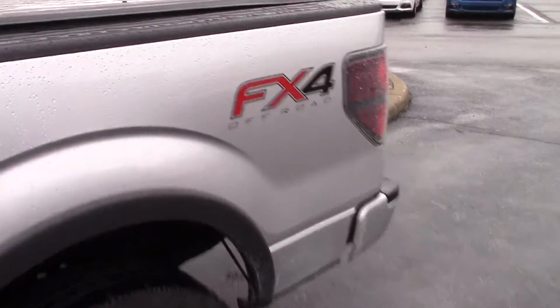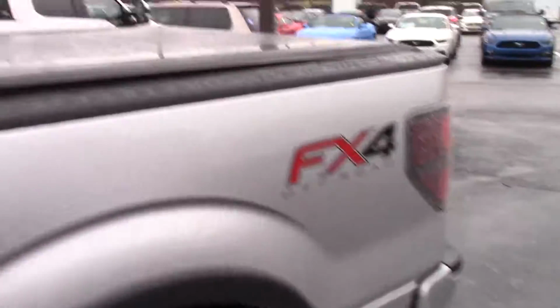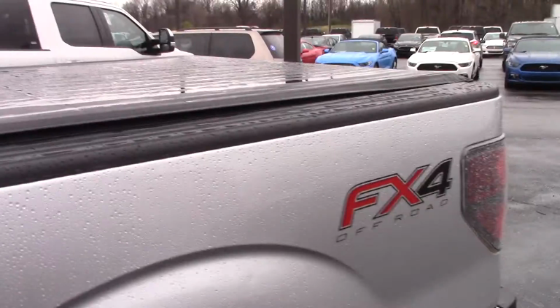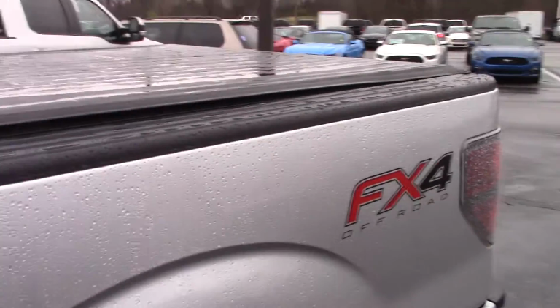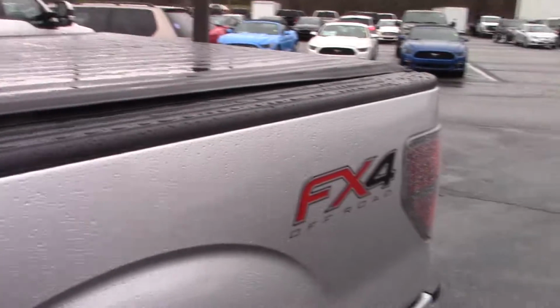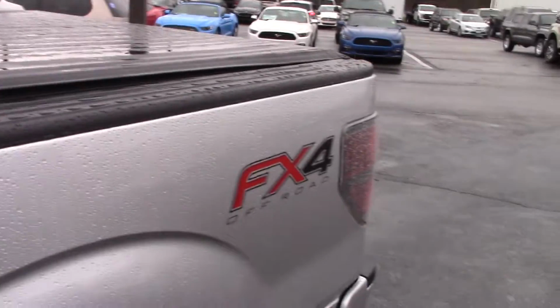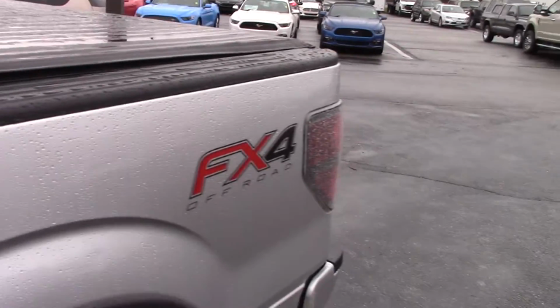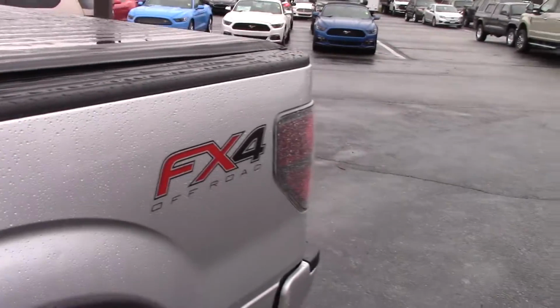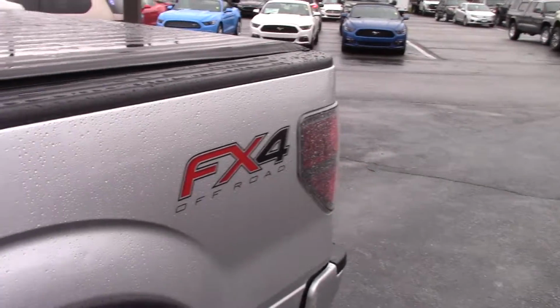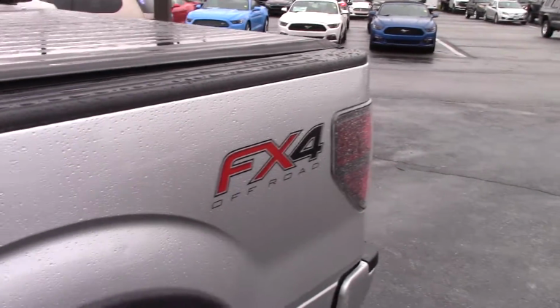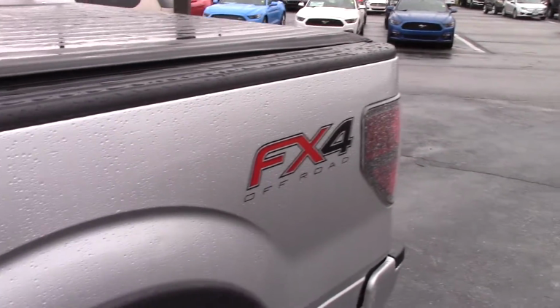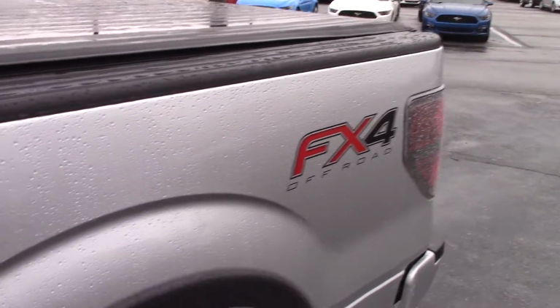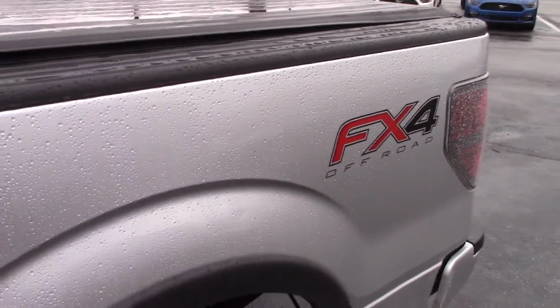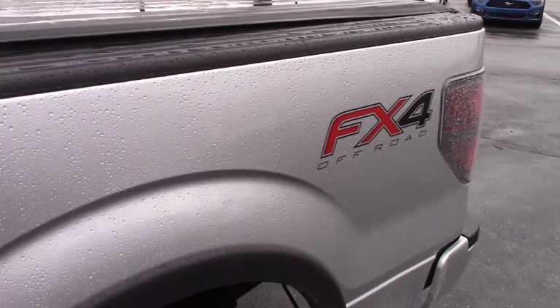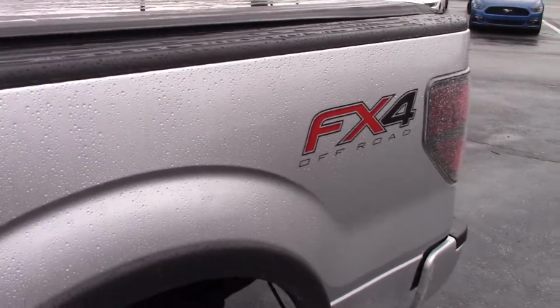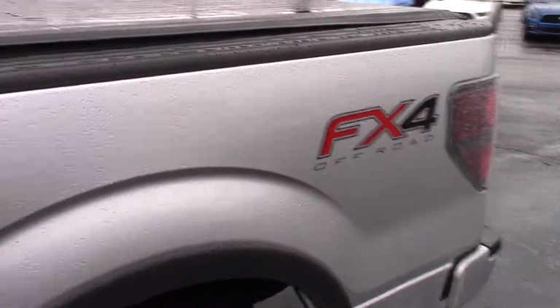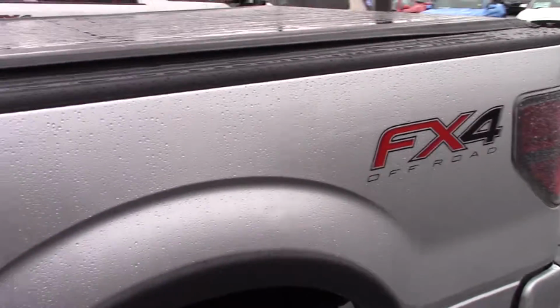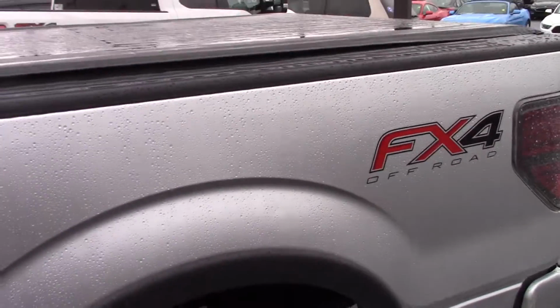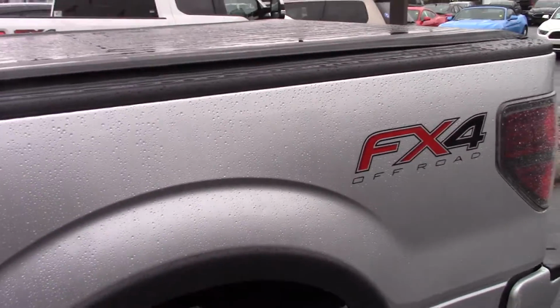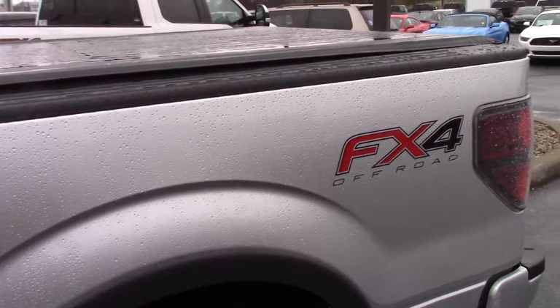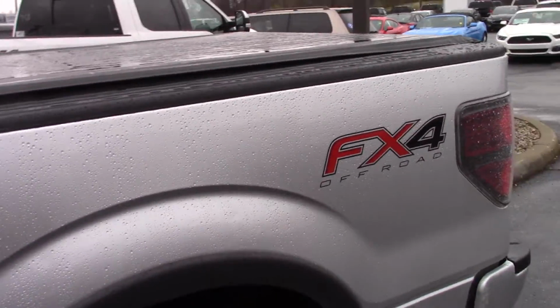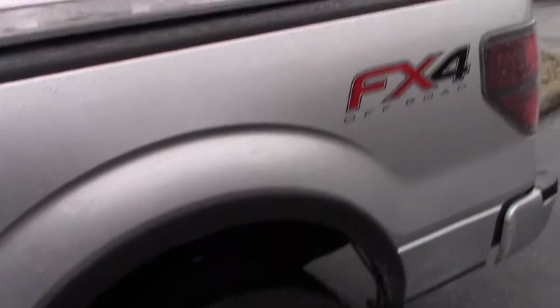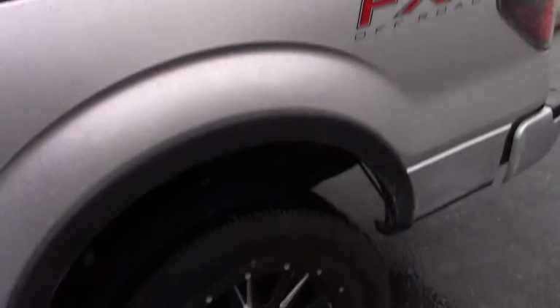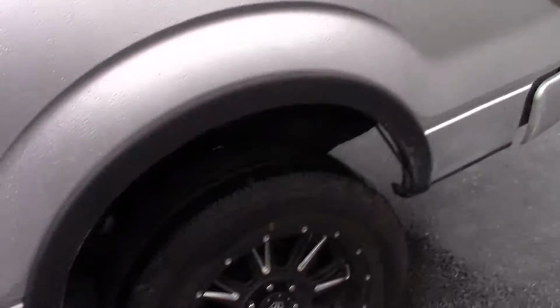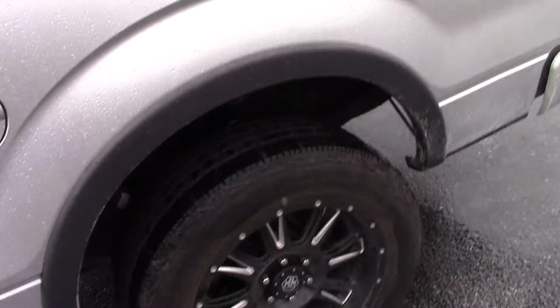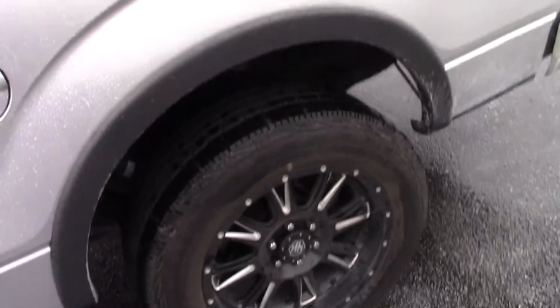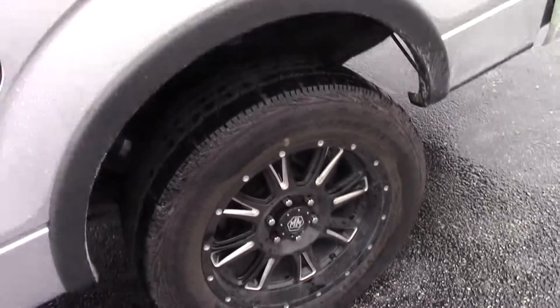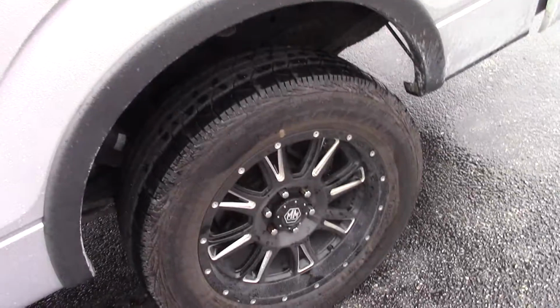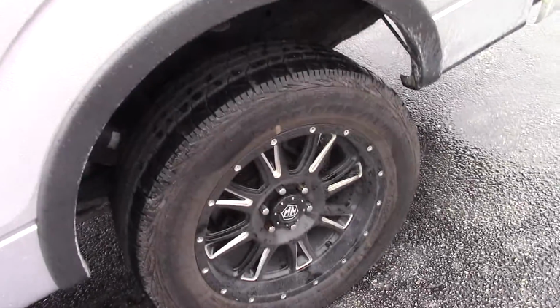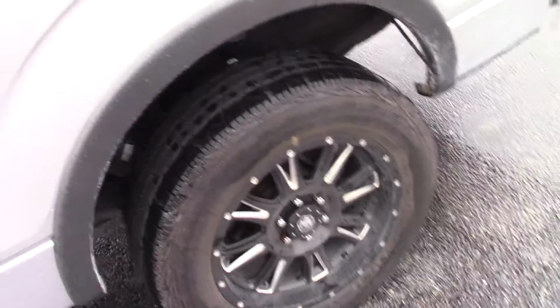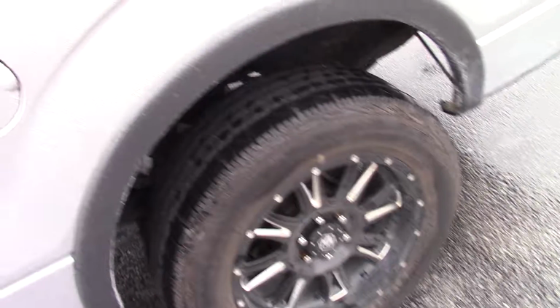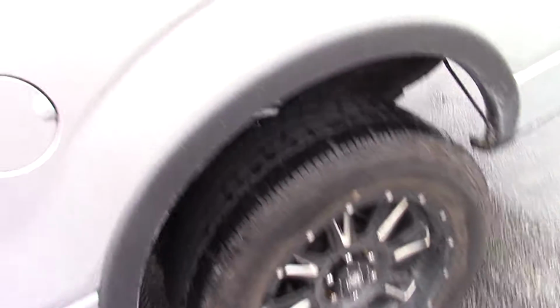You're looking at a Ford F-150 with the FX4 package on it, and it's got some aftermarket tires and wheels.